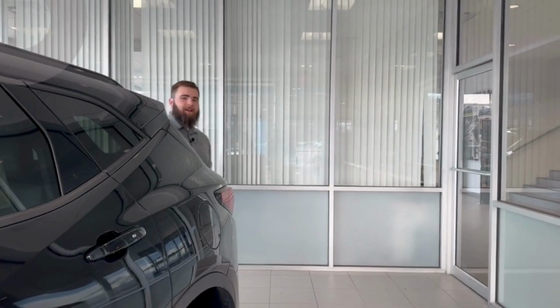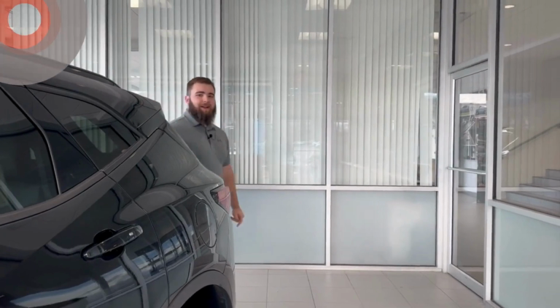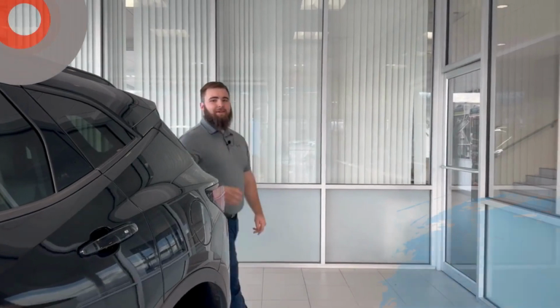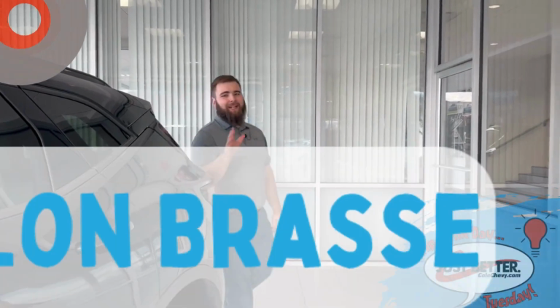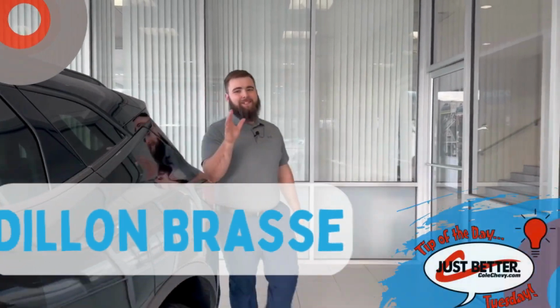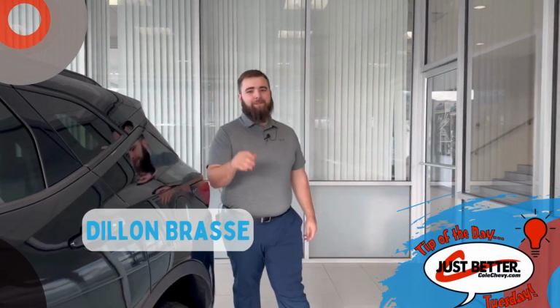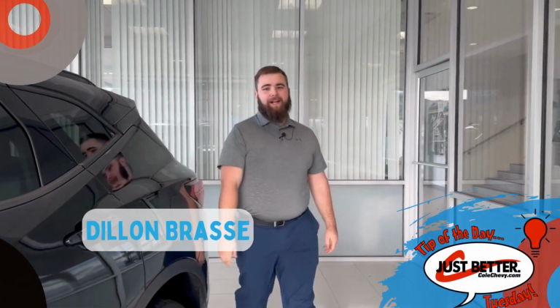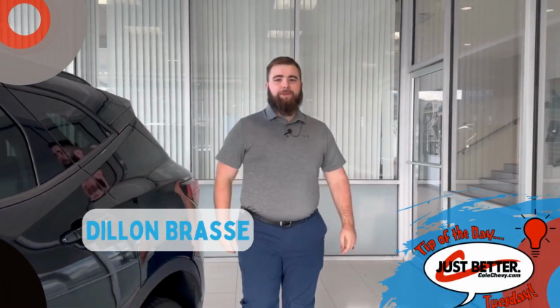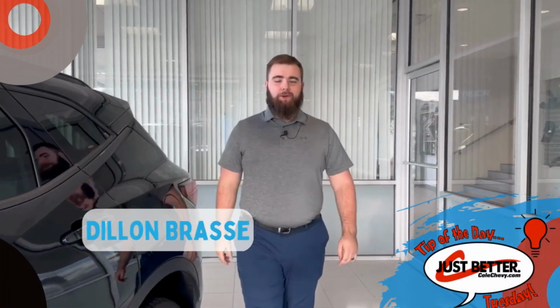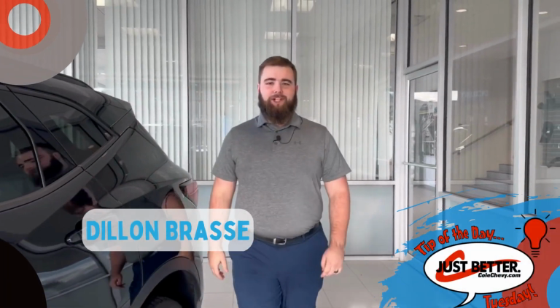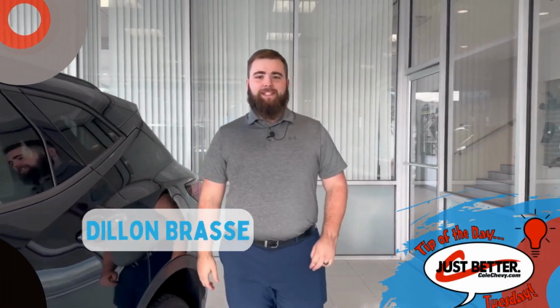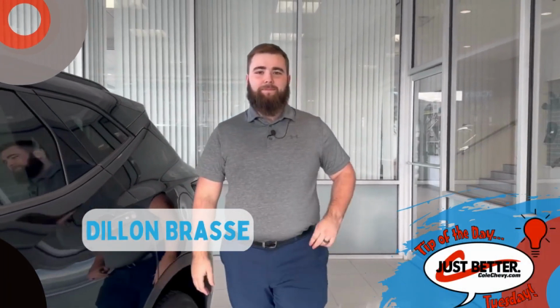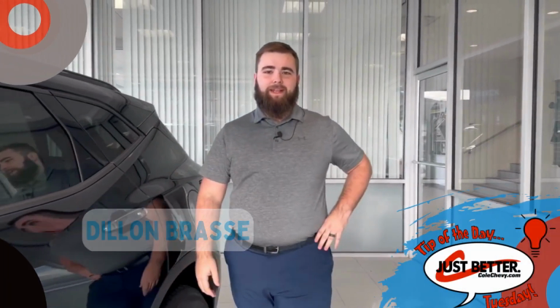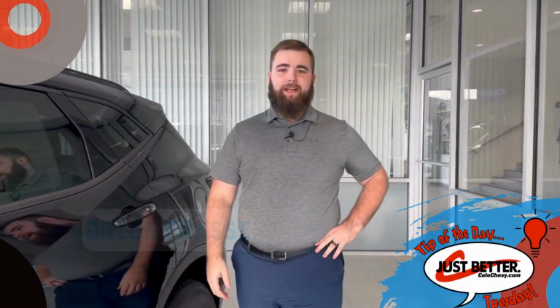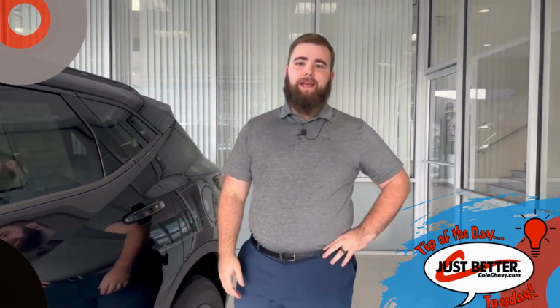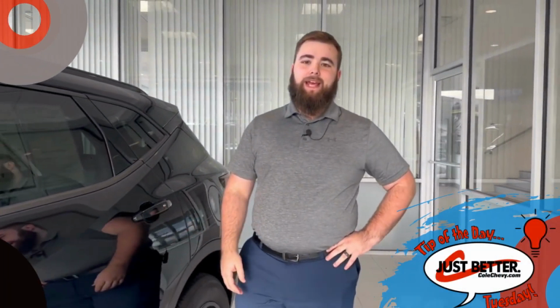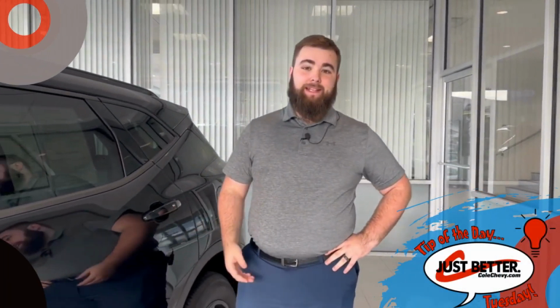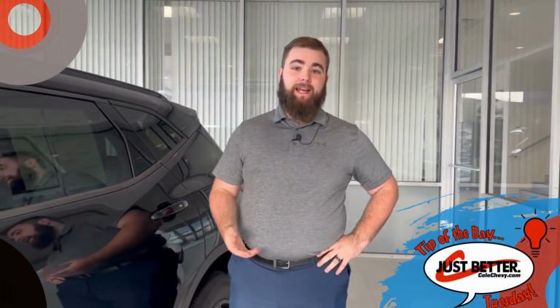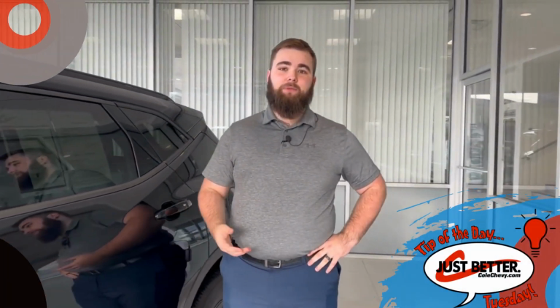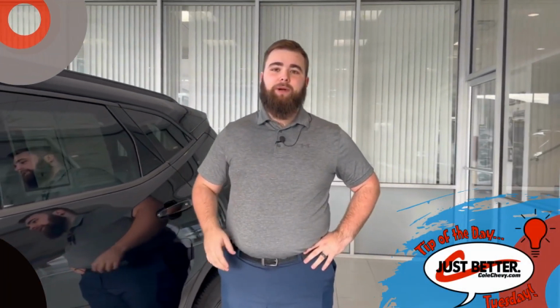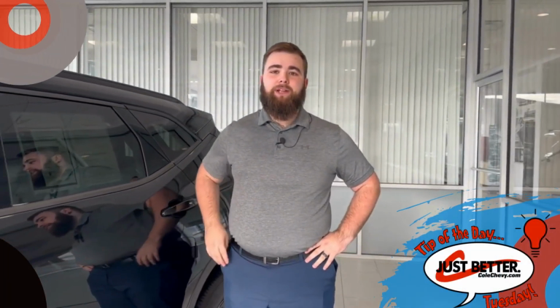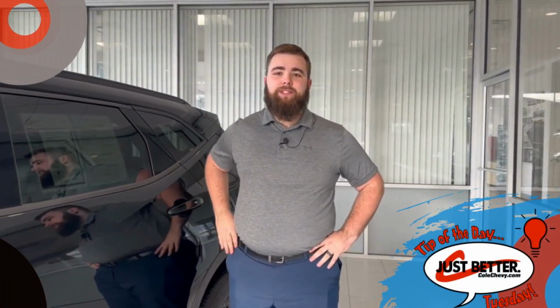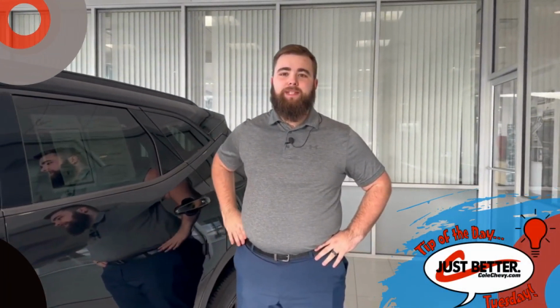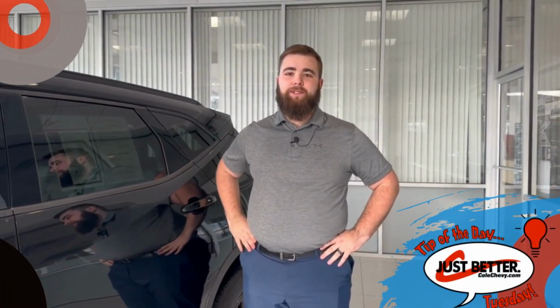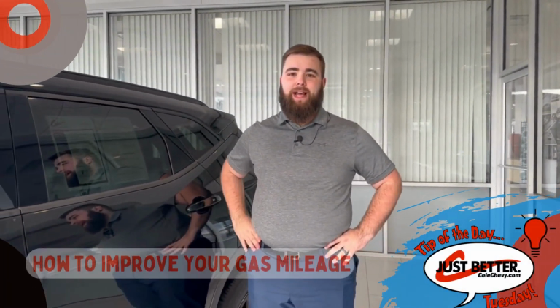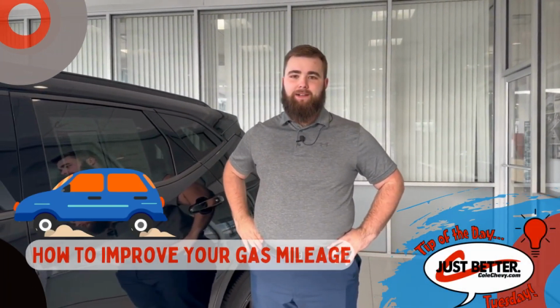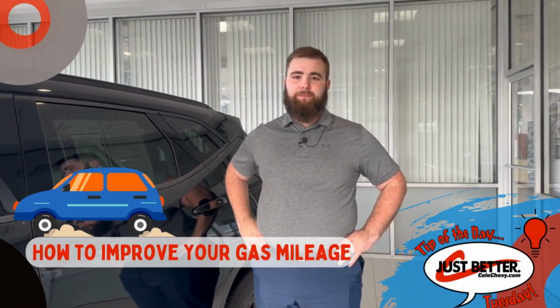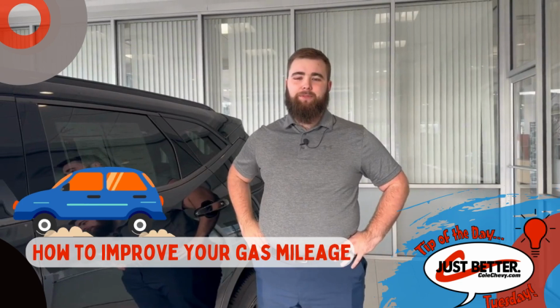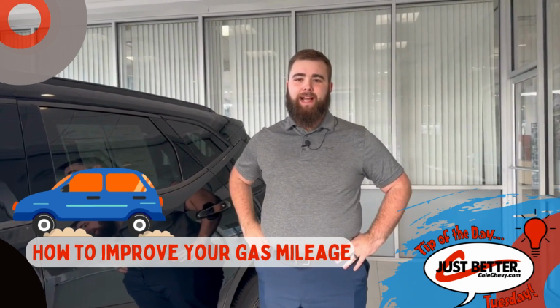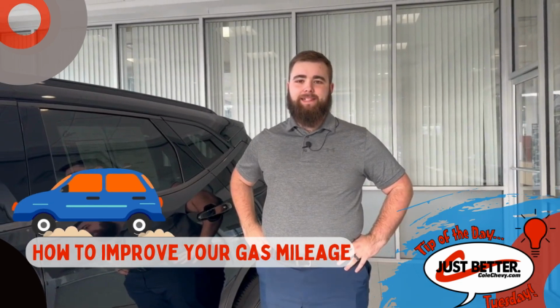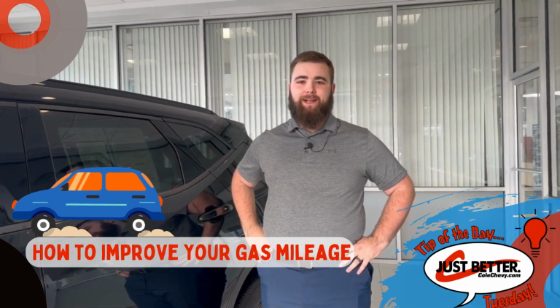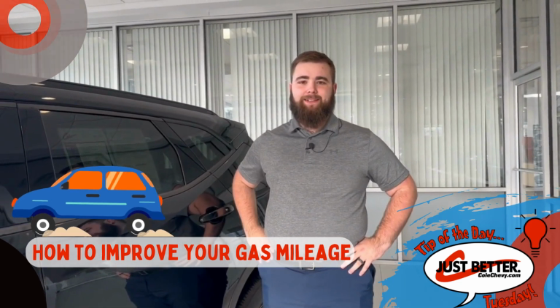Hi, my name is Dylan Brassy with Cold Chevy's Tip of the Day, and today we're bringing you some tips on how to improve your gas mileage.